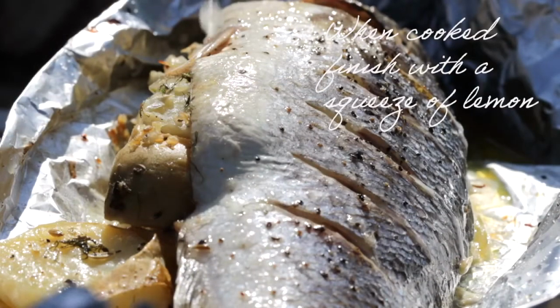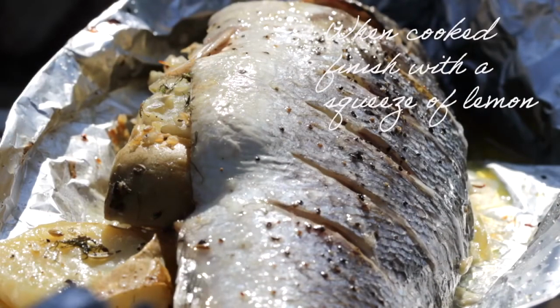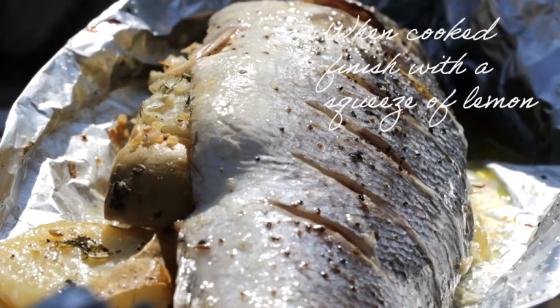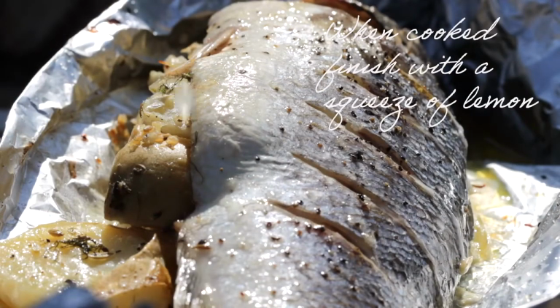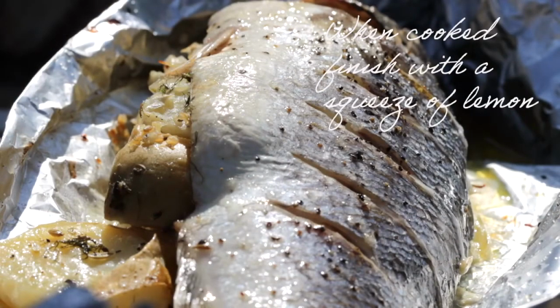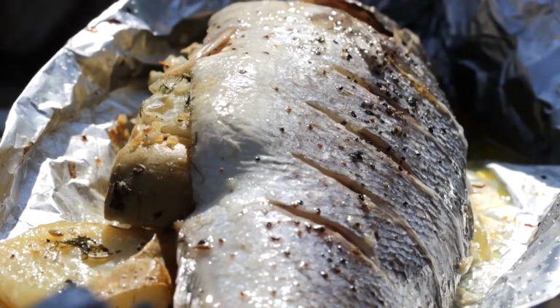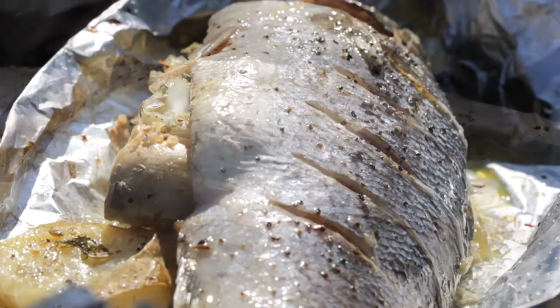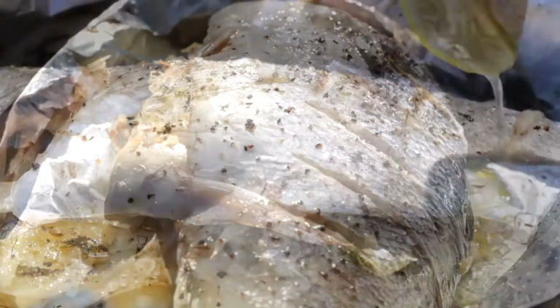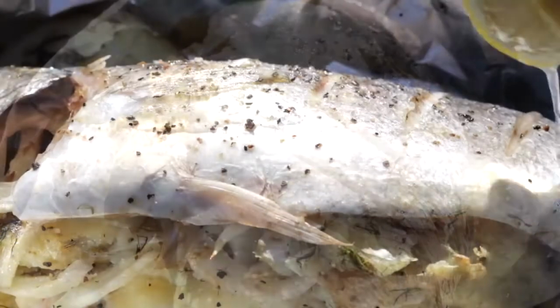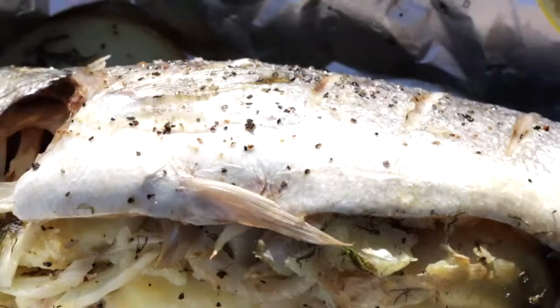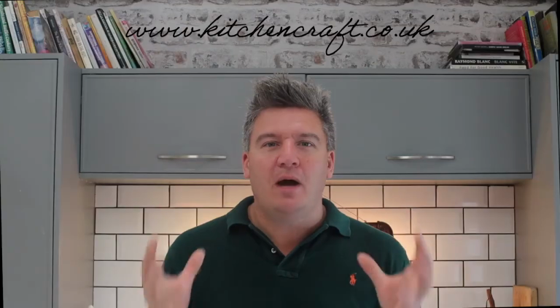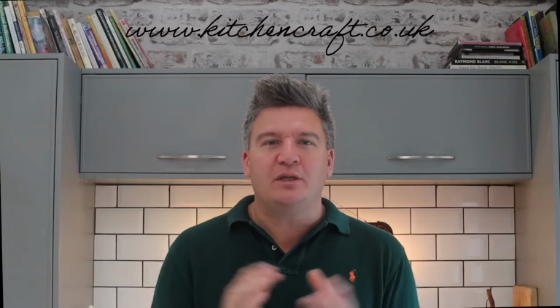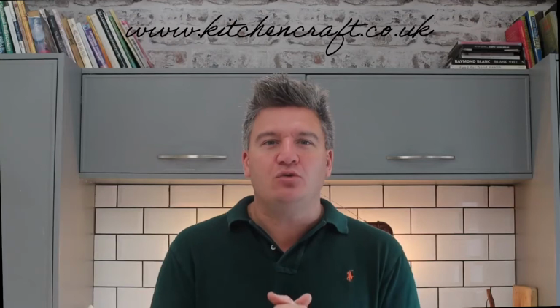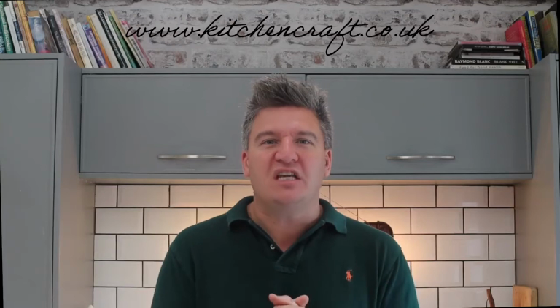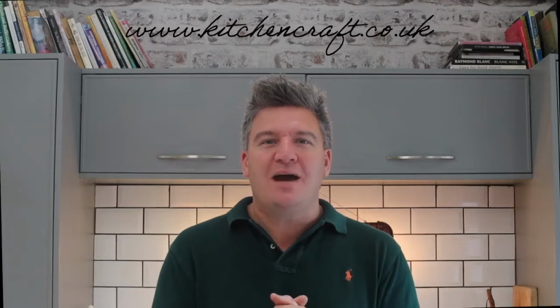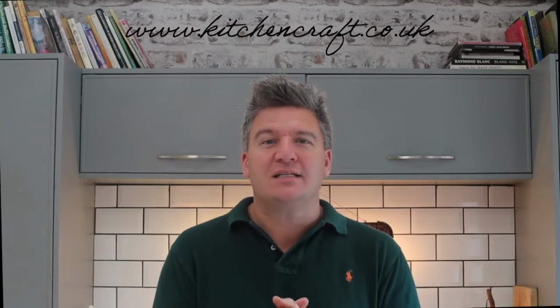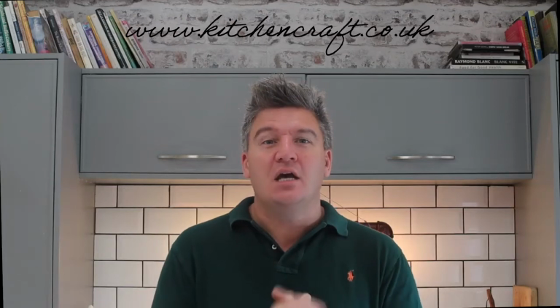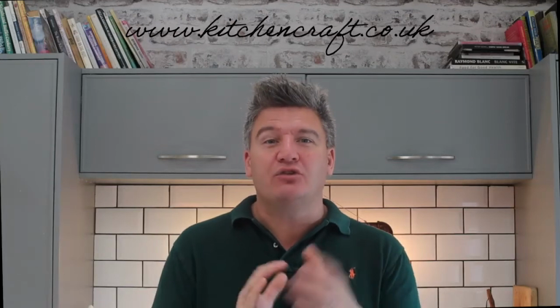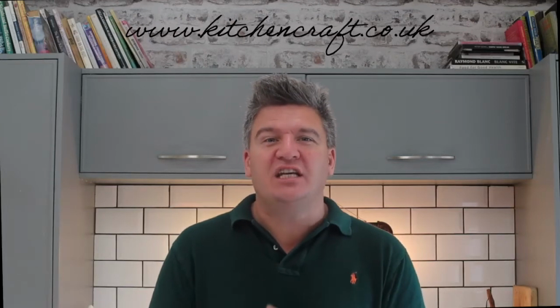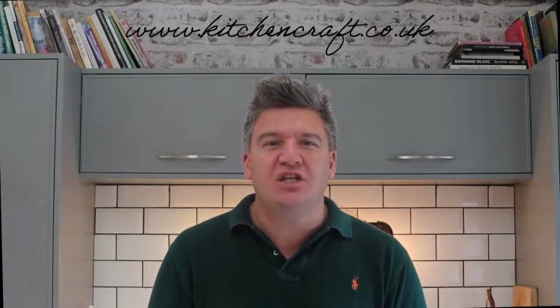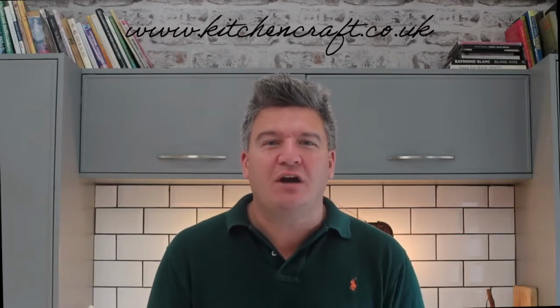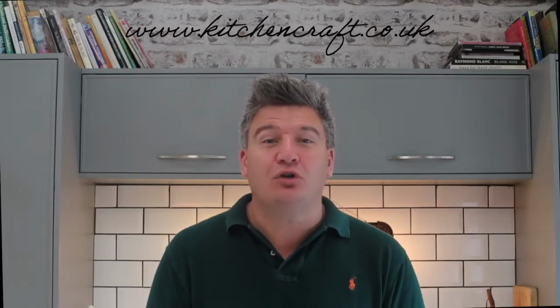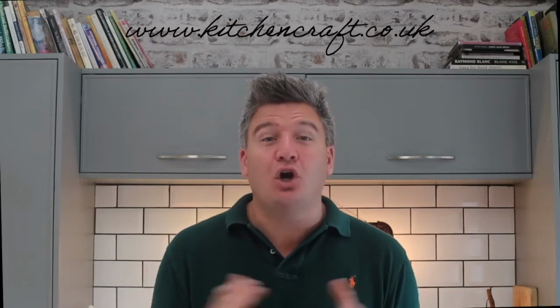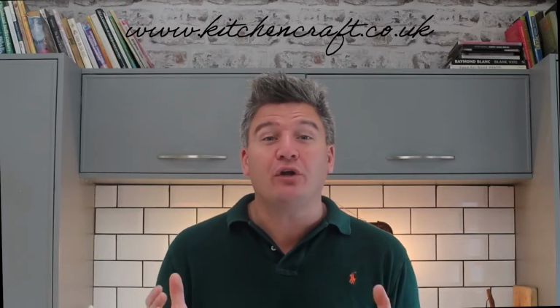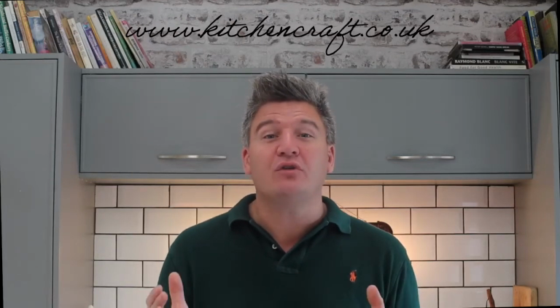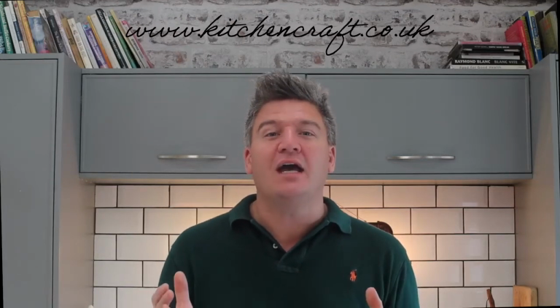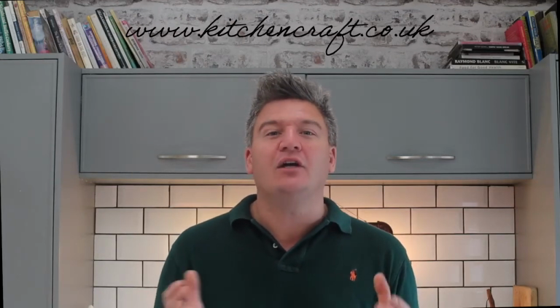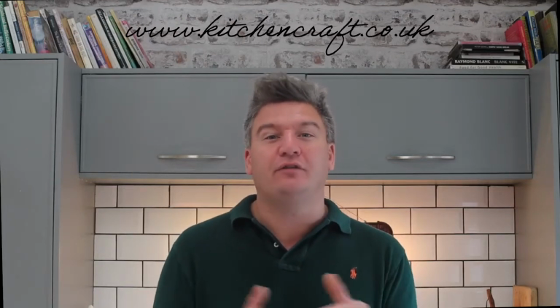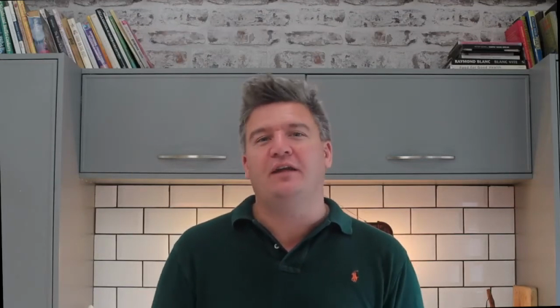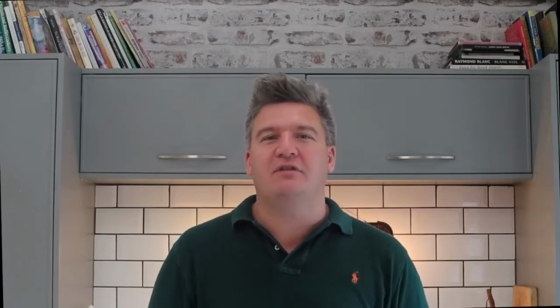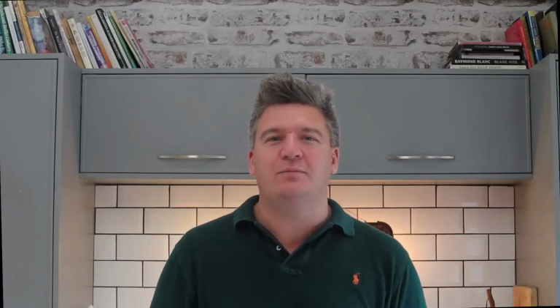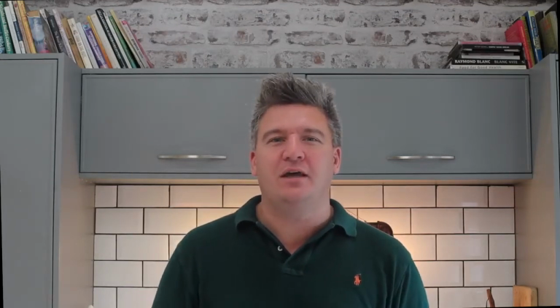So if you fancy a whole barbecued sea bass, go to kitchencraft.co.uk and you'll find the recipe there.